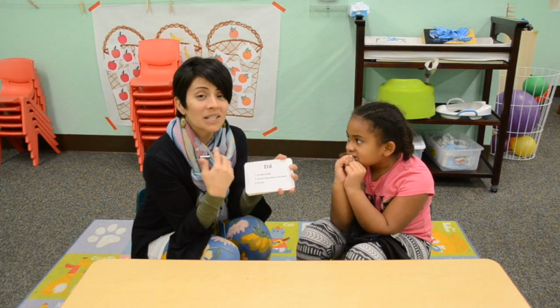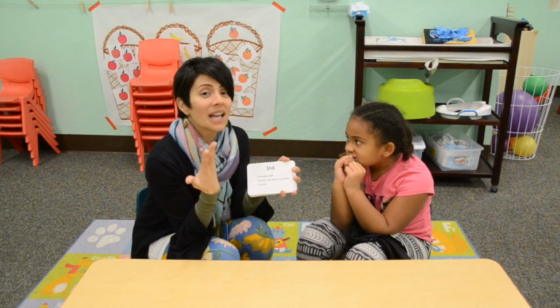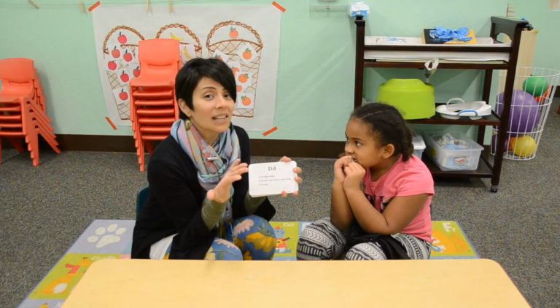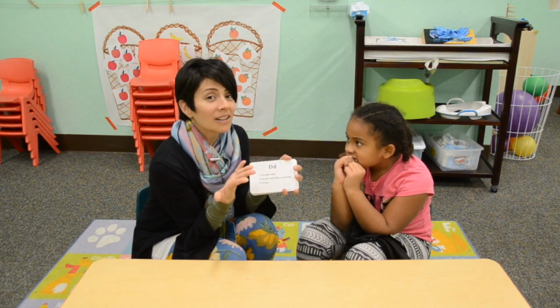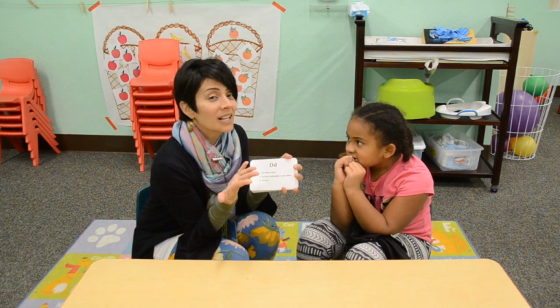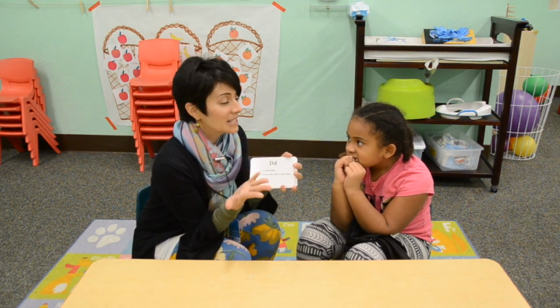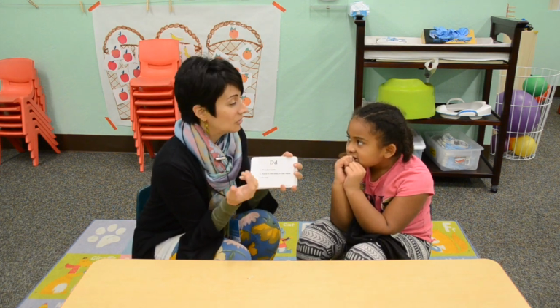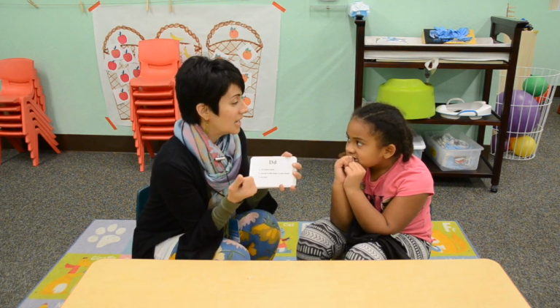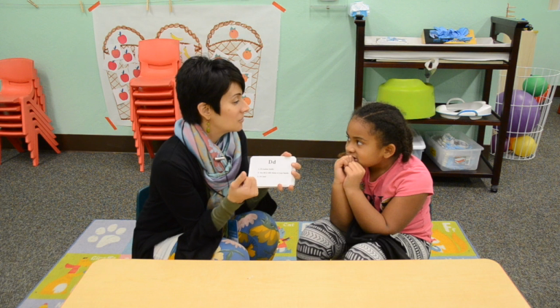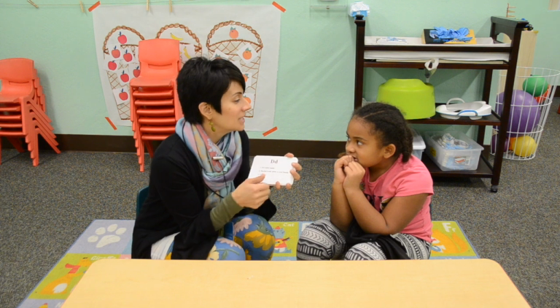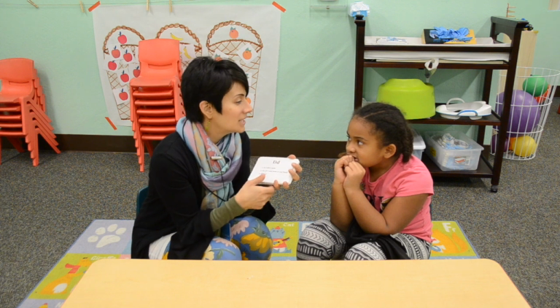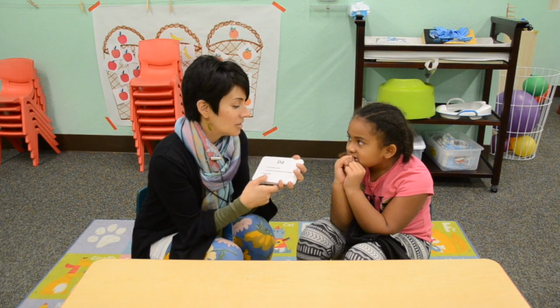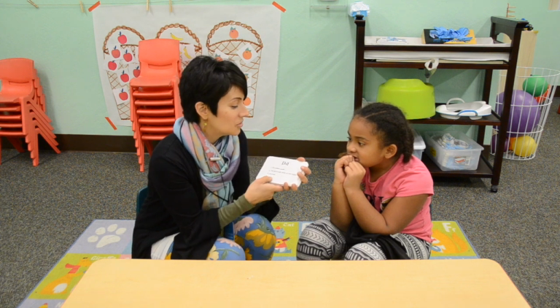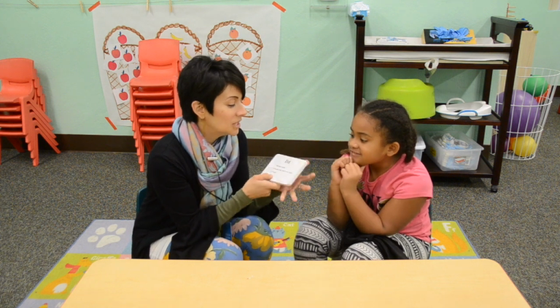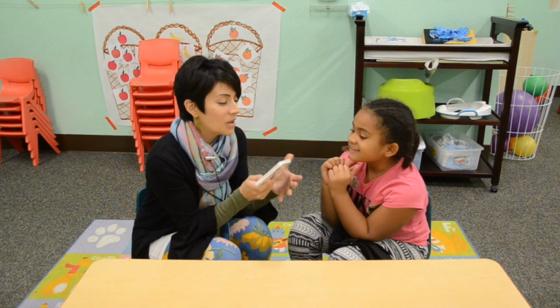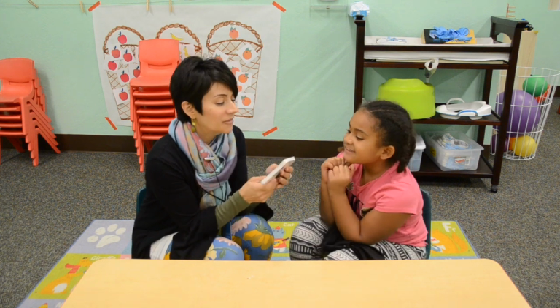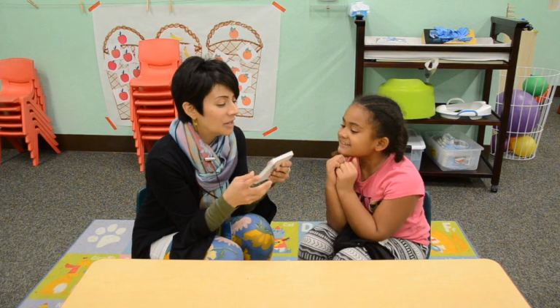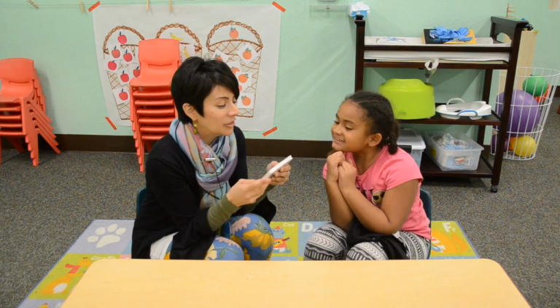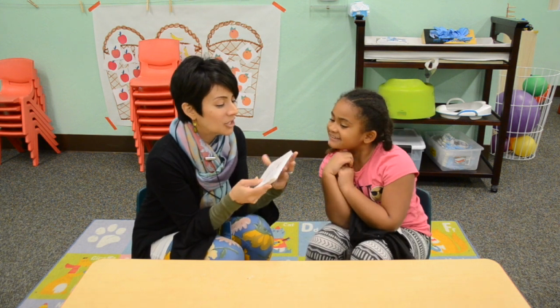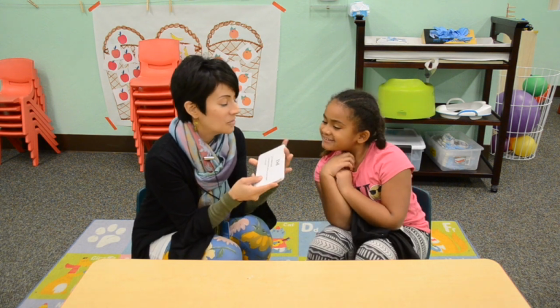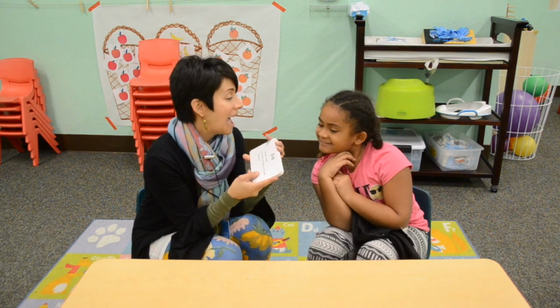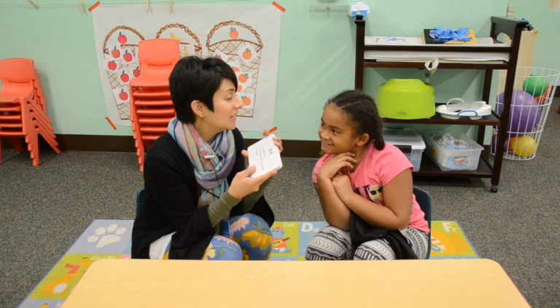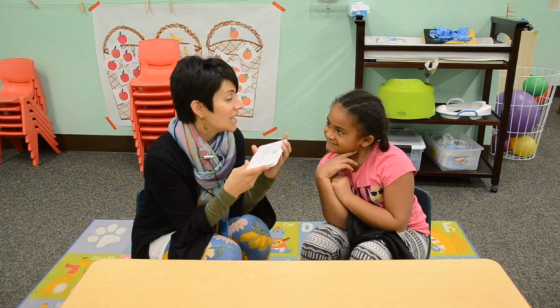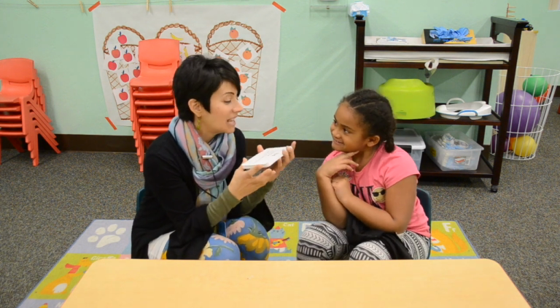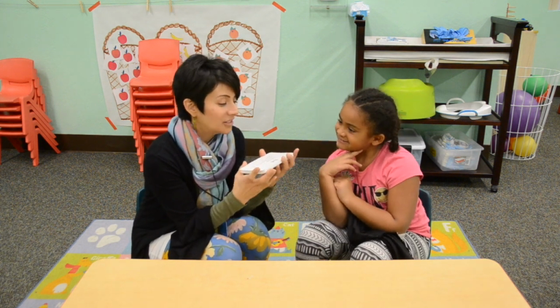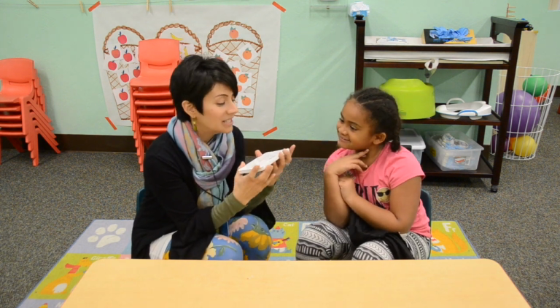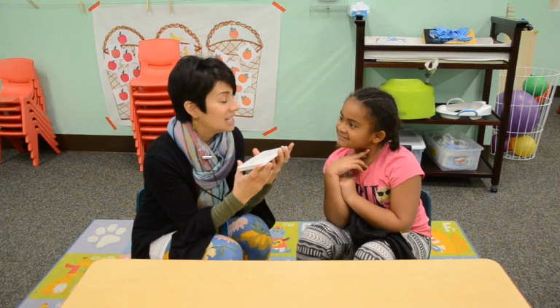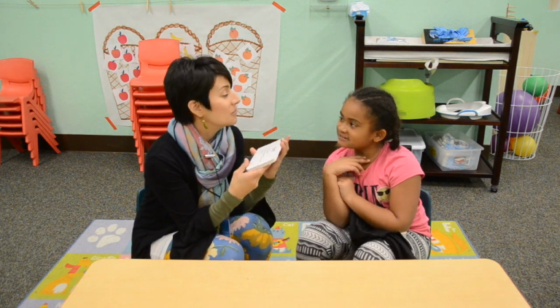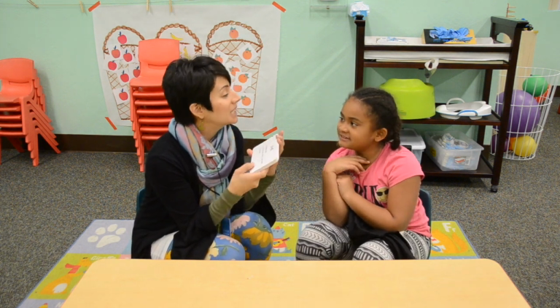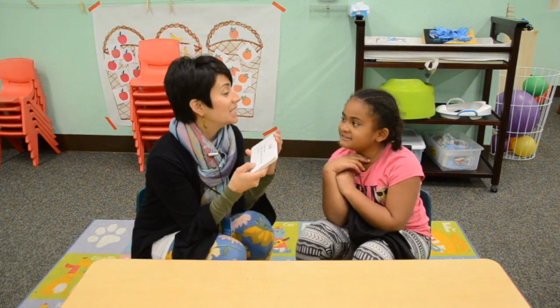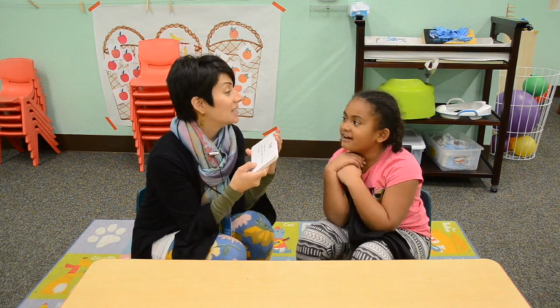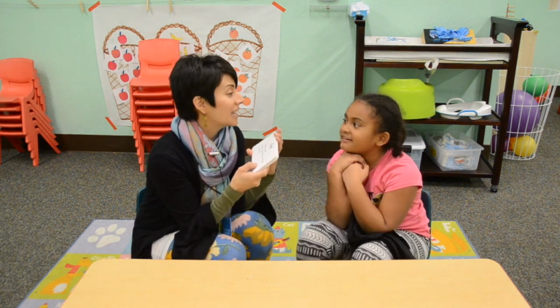What does that letter sound like? What is the sound? This one — the first card we have is letter D. What does D say?